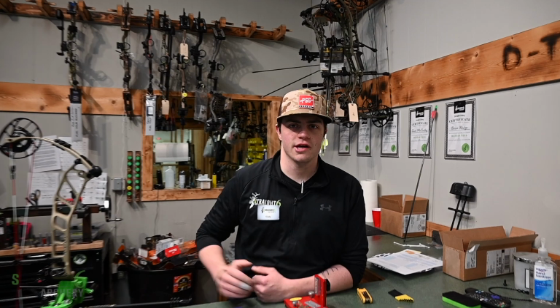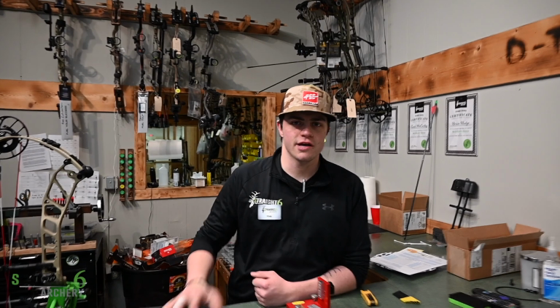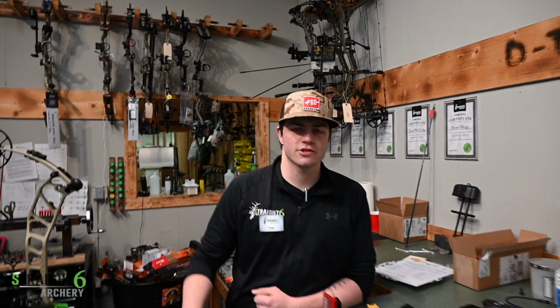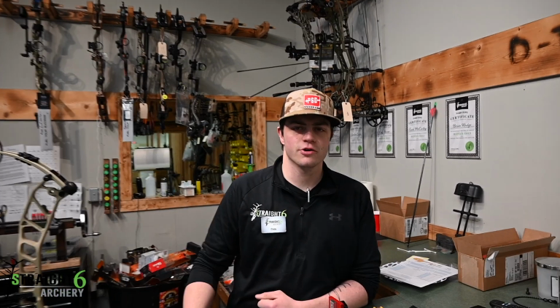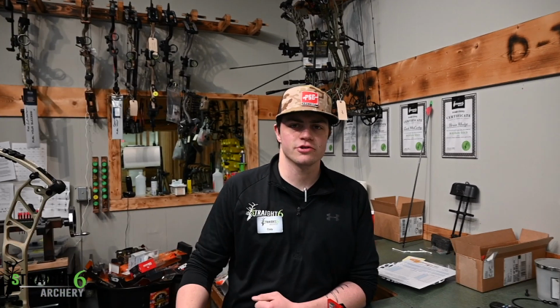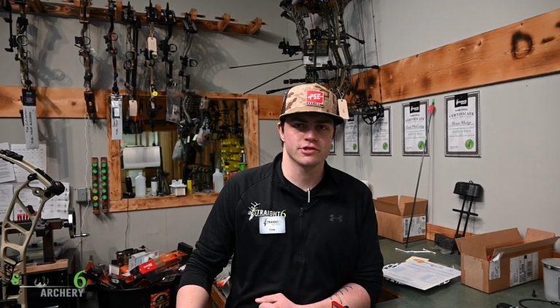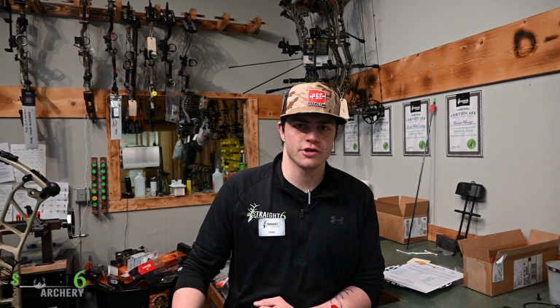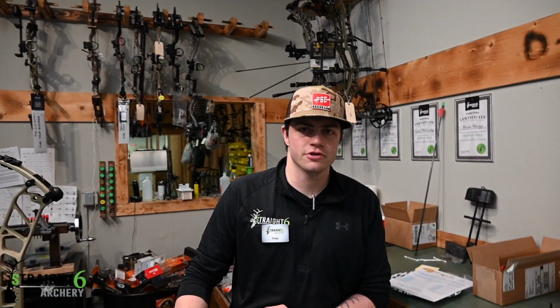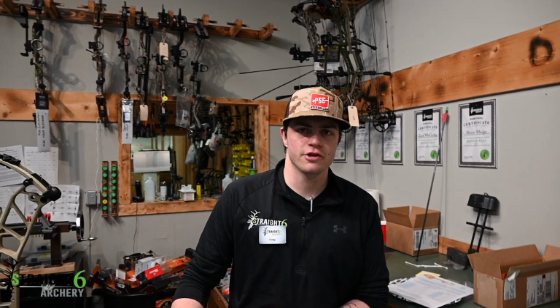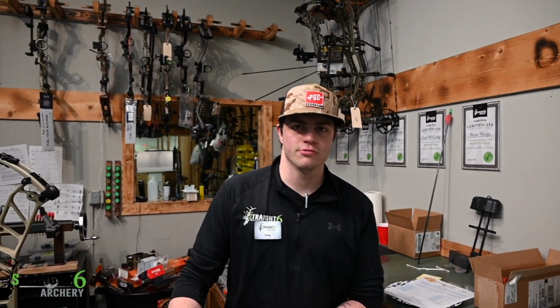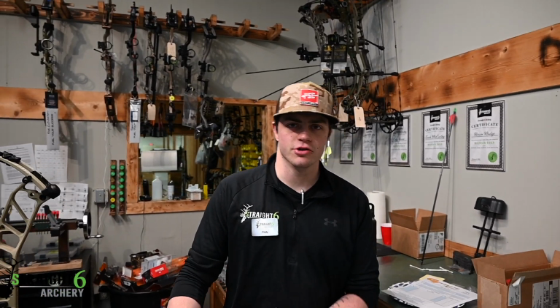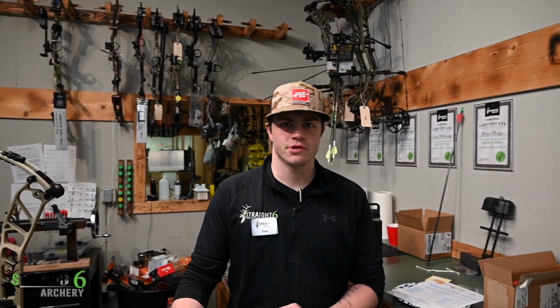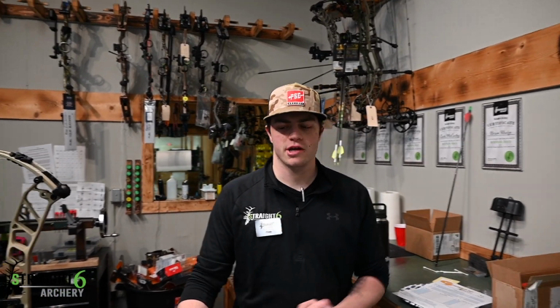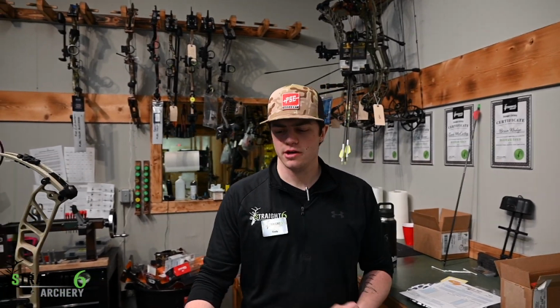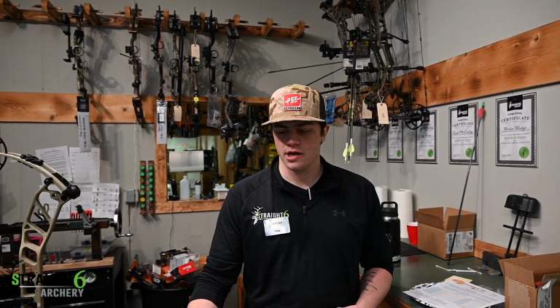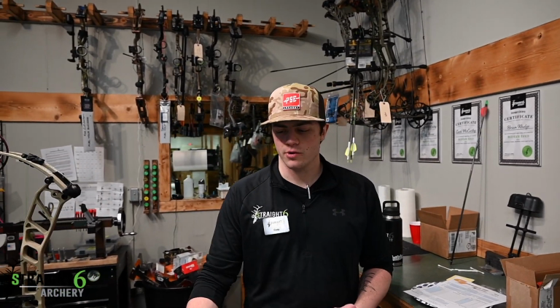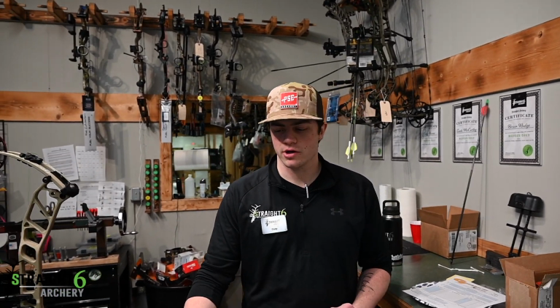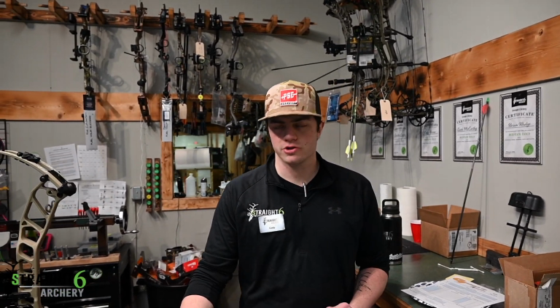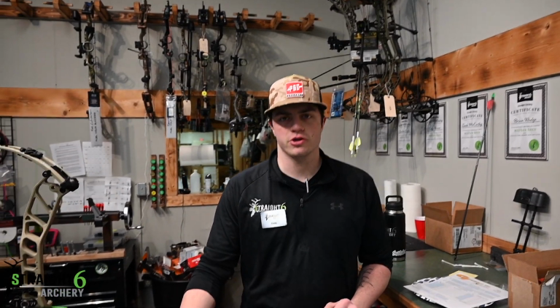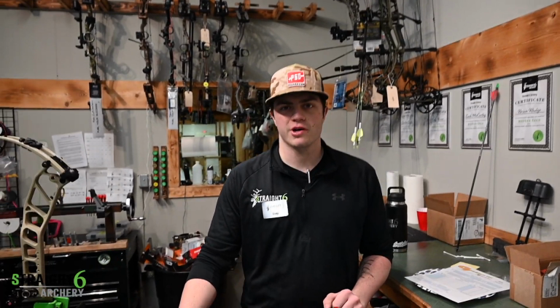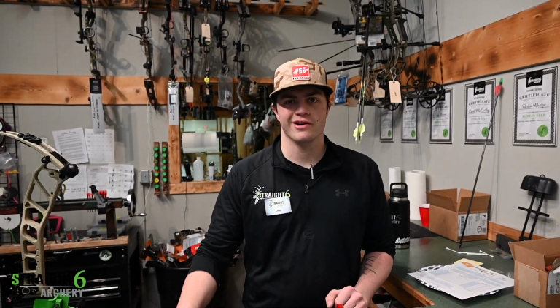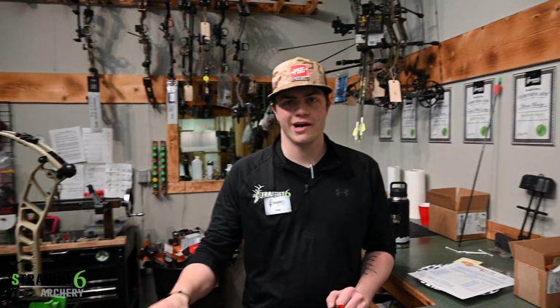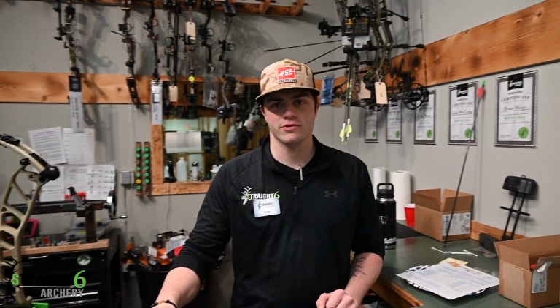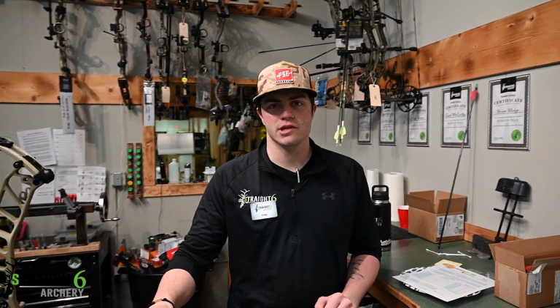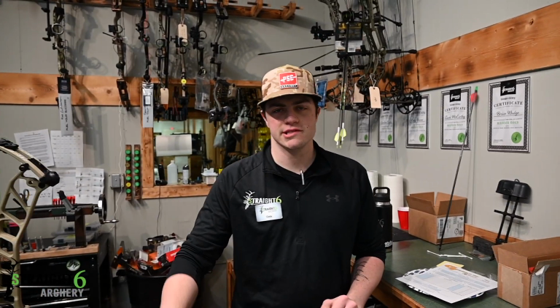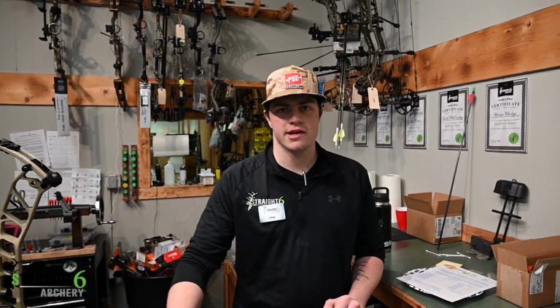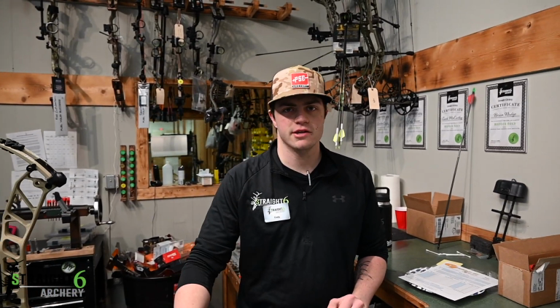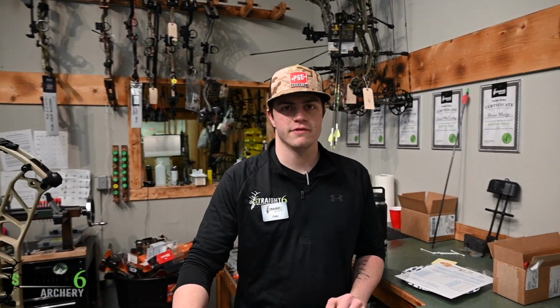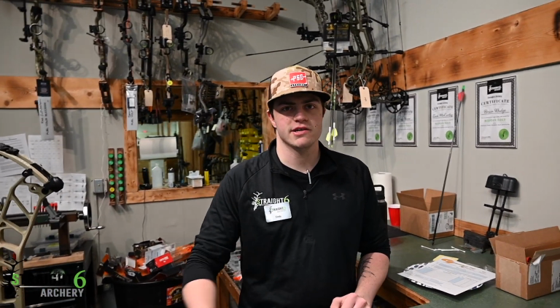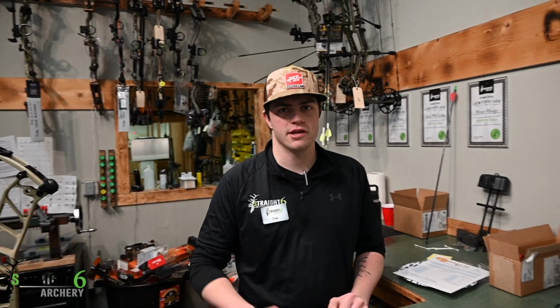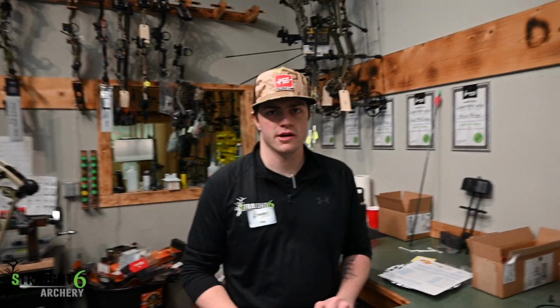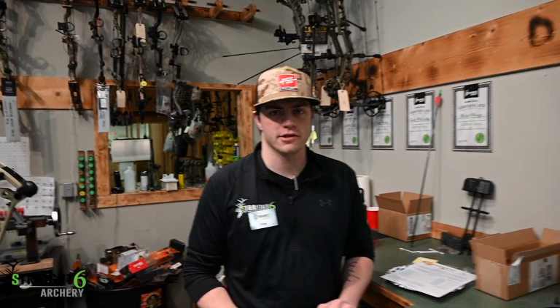Hey guys, it's Cody at Straight Sick Archery here in Bozeman today, and we are going to show you how to level and sight in a Fast Eddie XL.